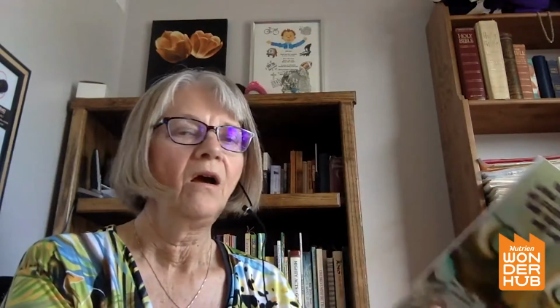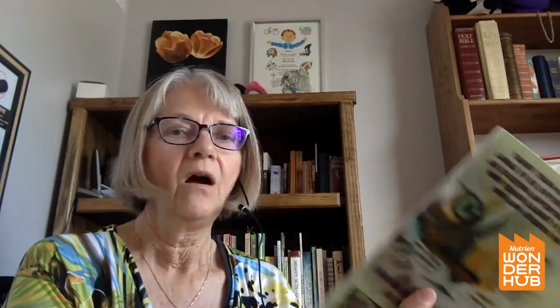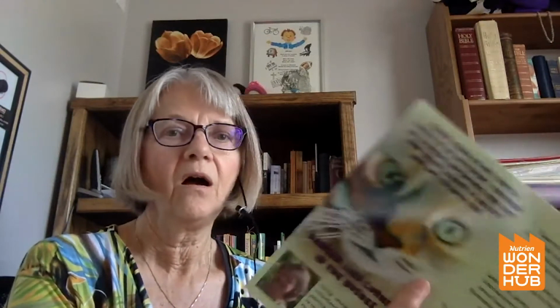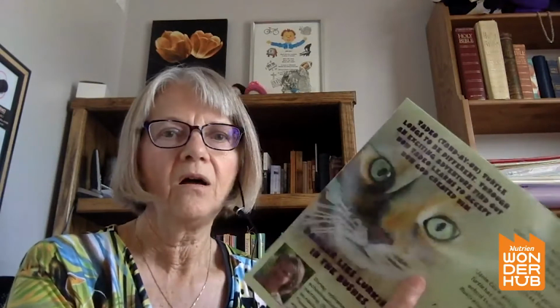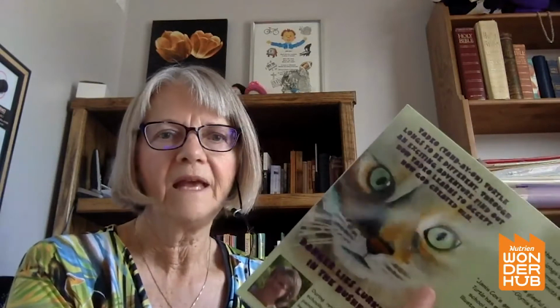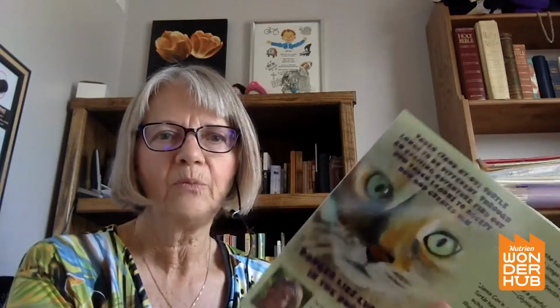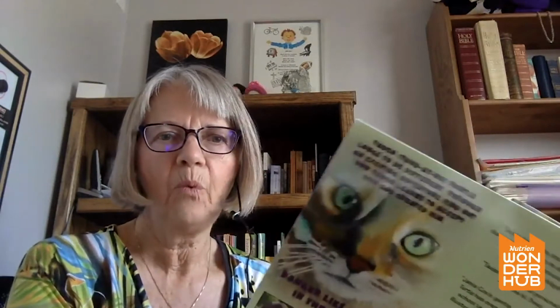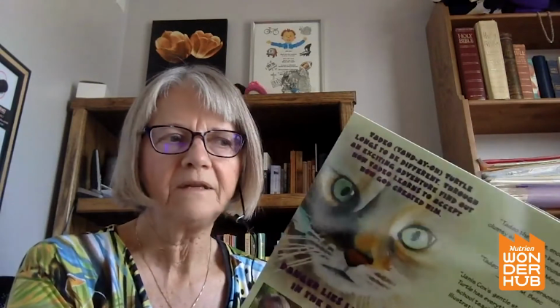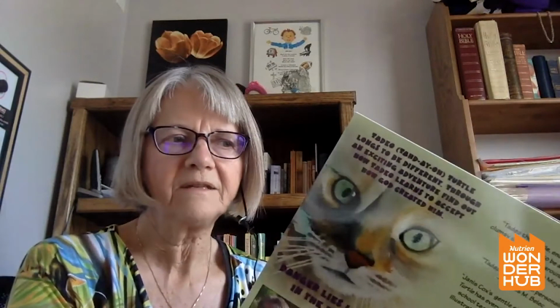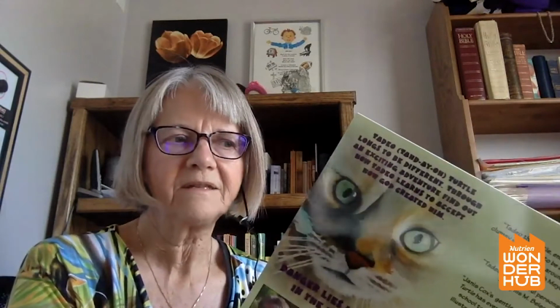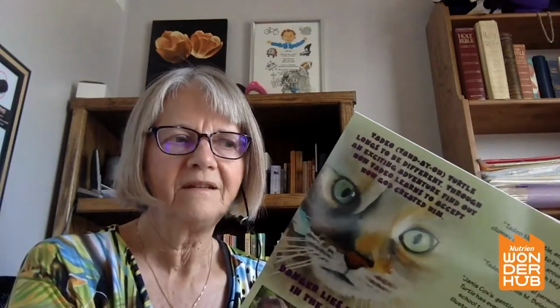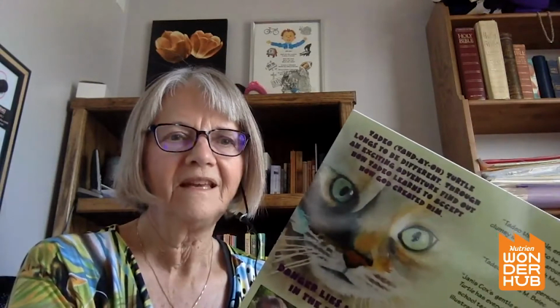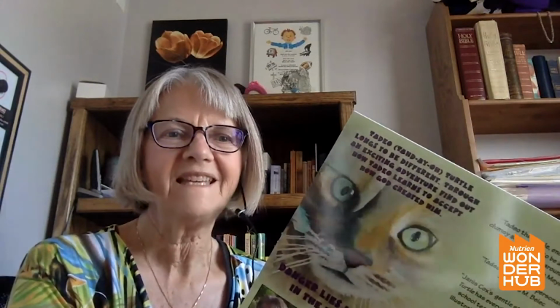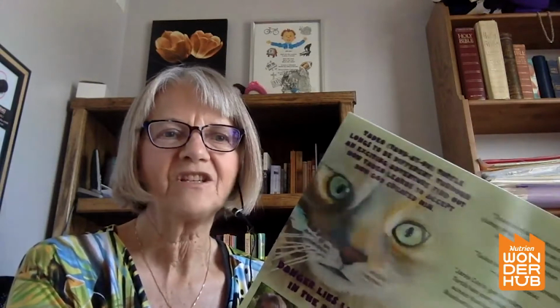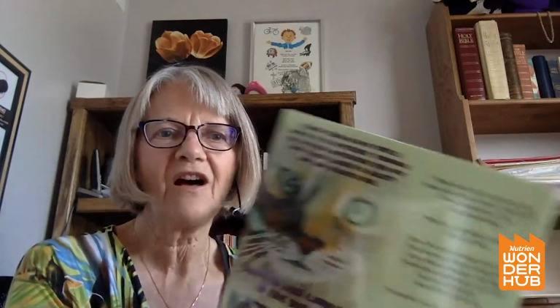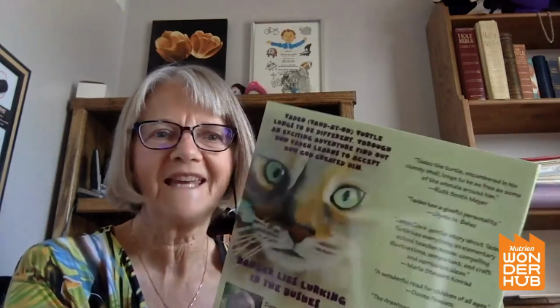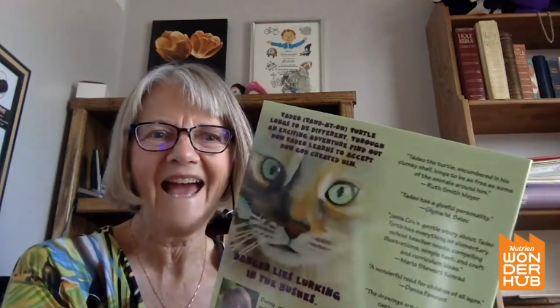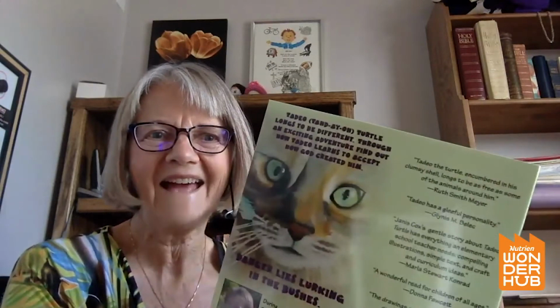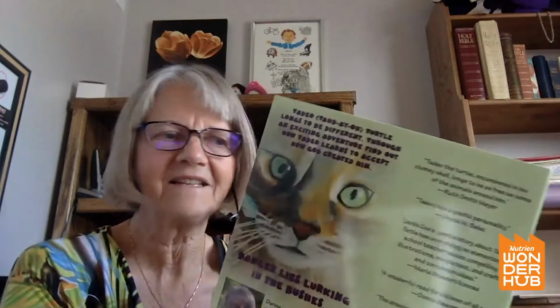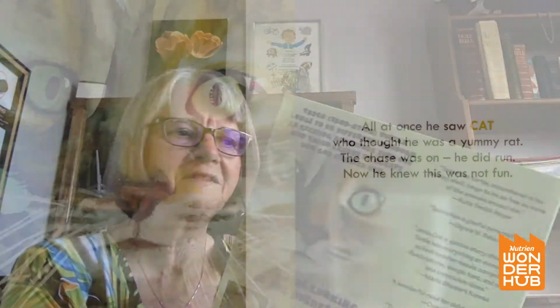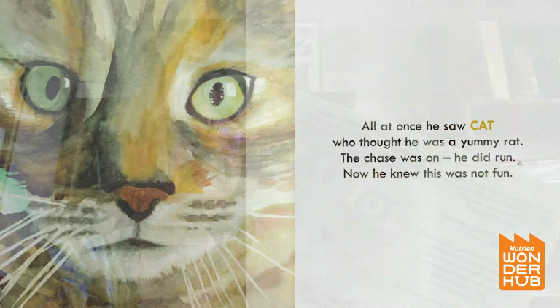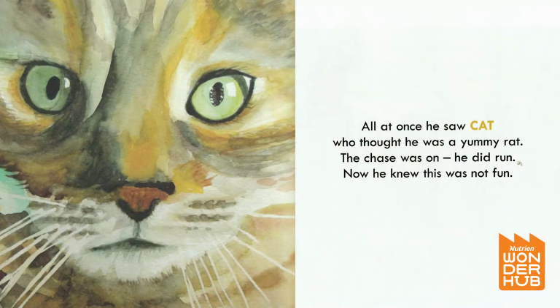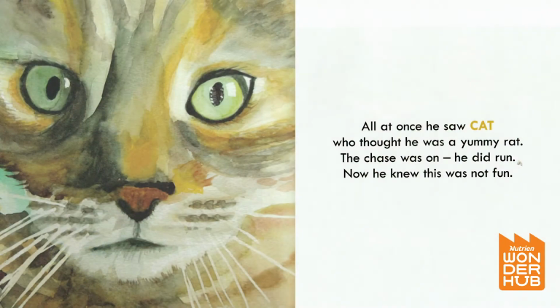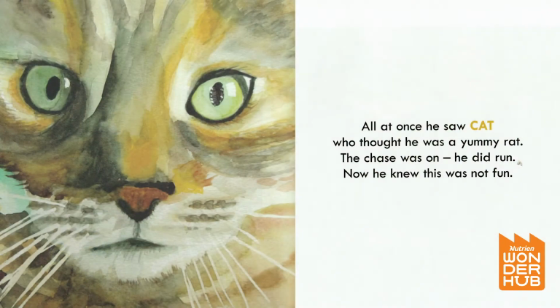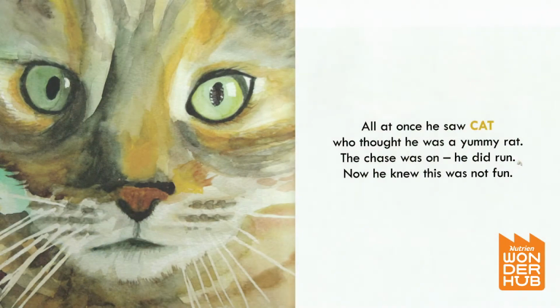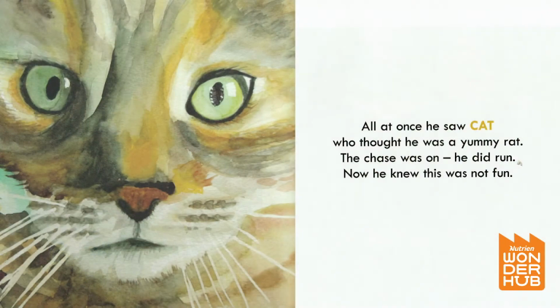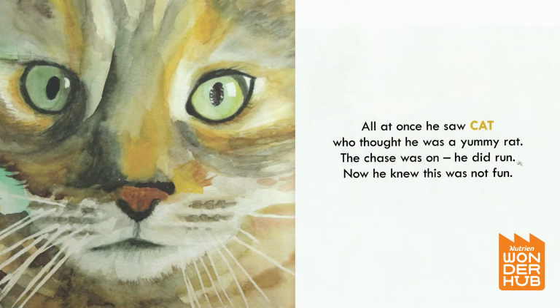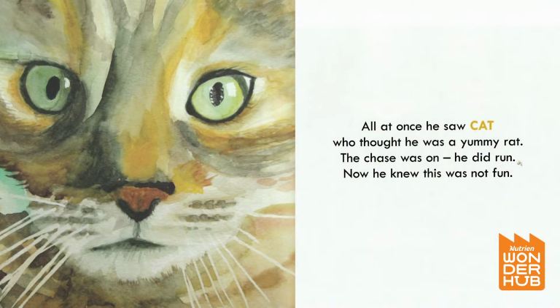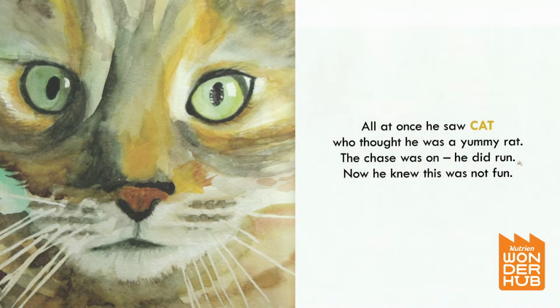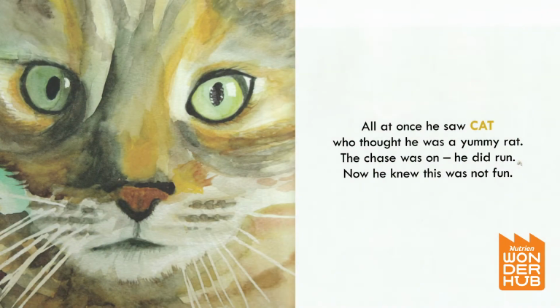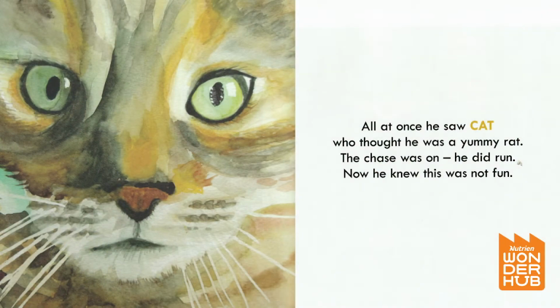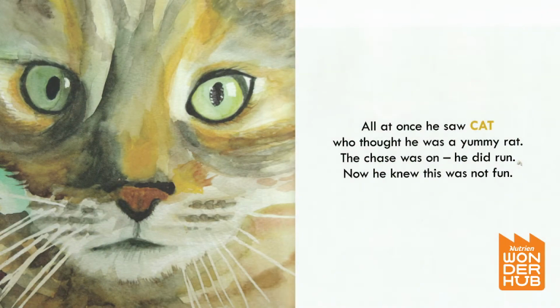All at once he saw Cat, who thought he was a yummy rat.